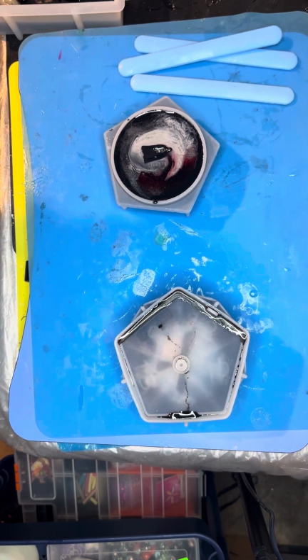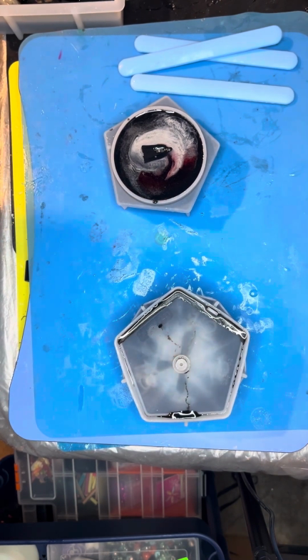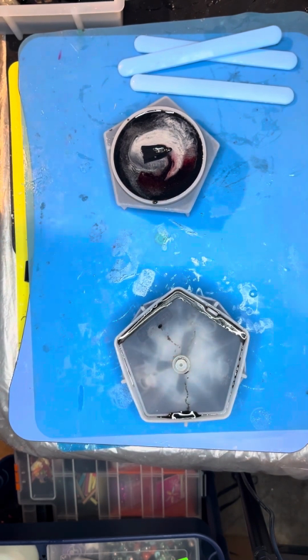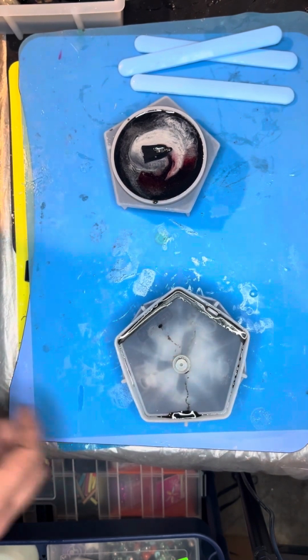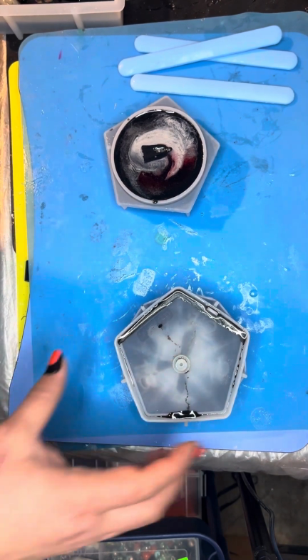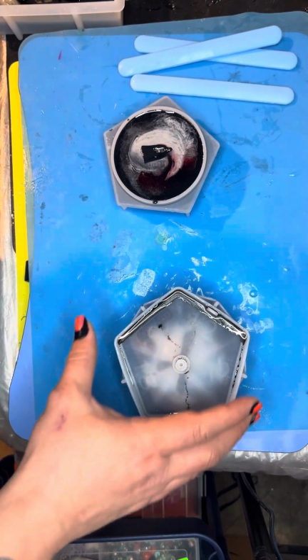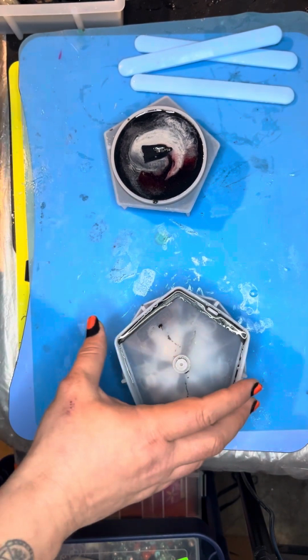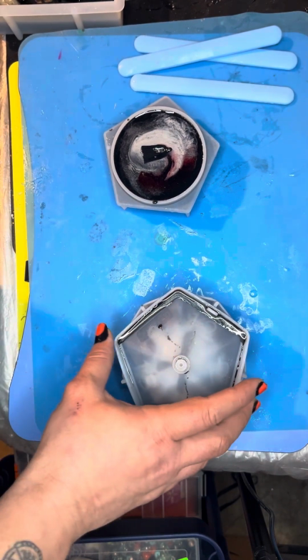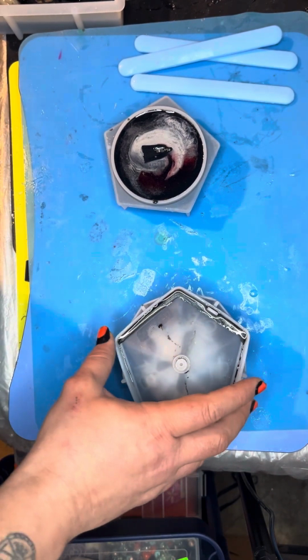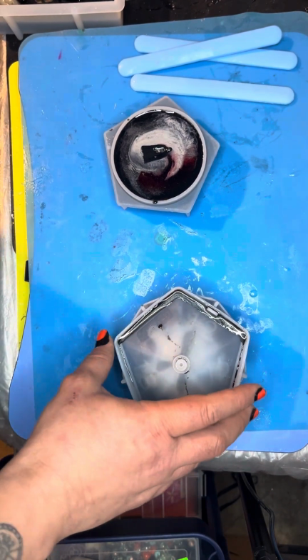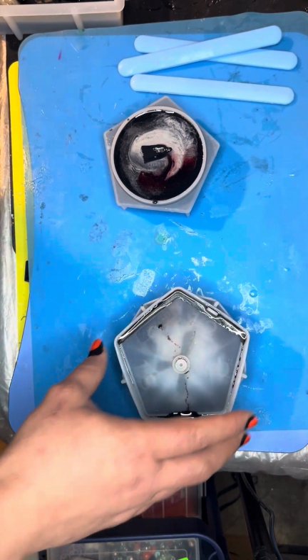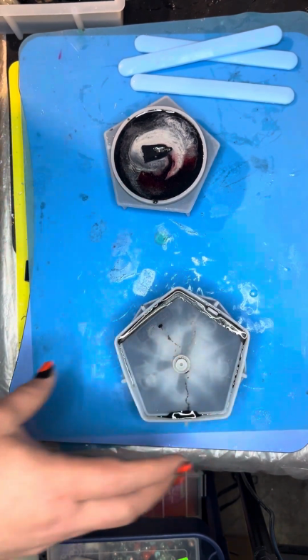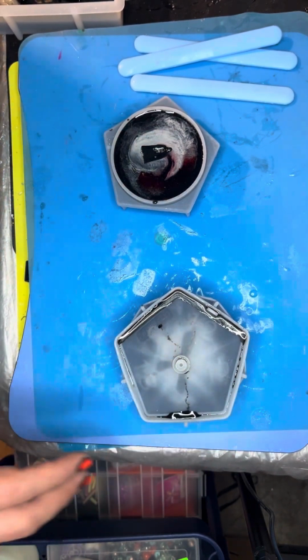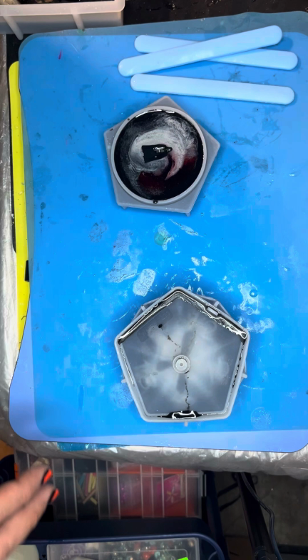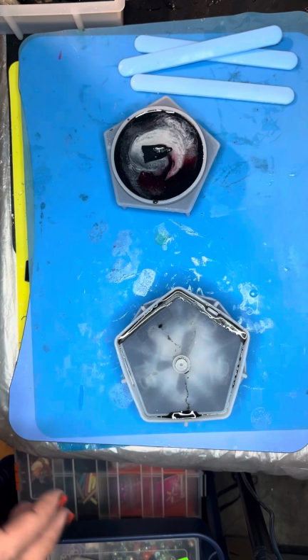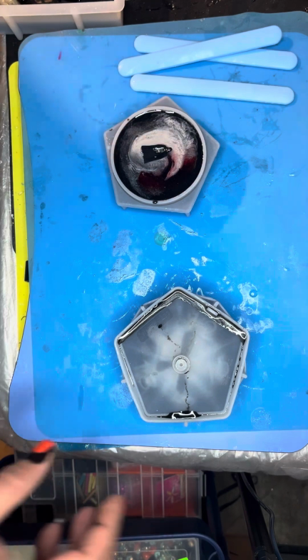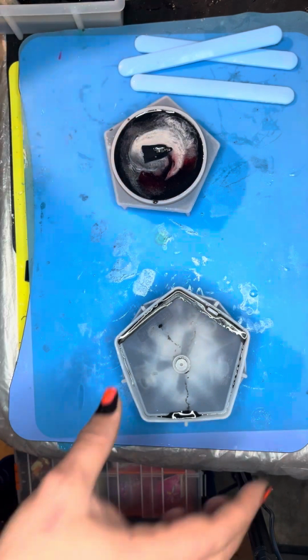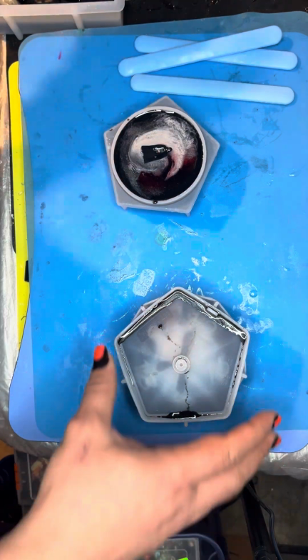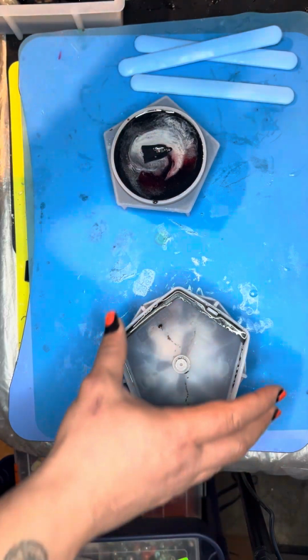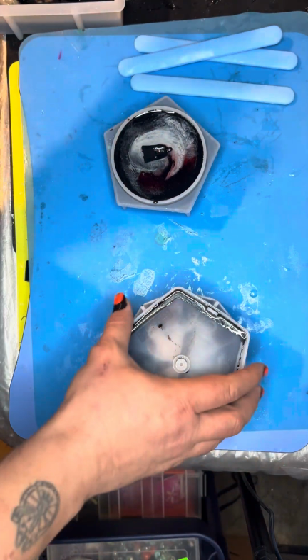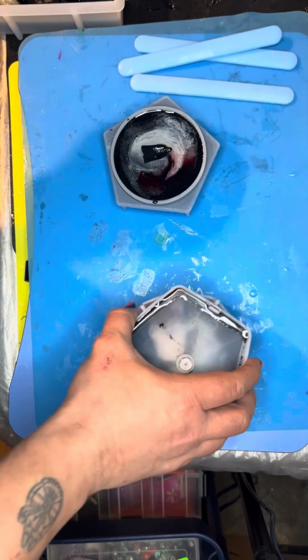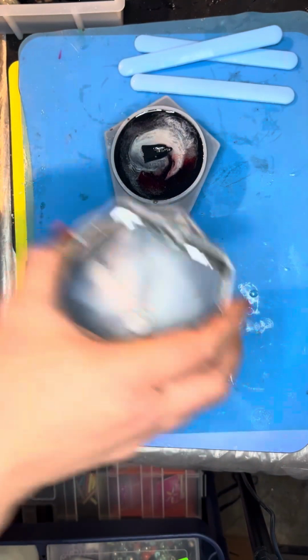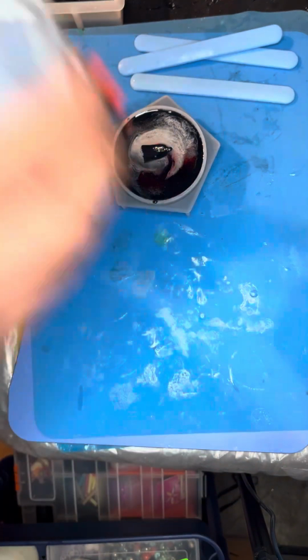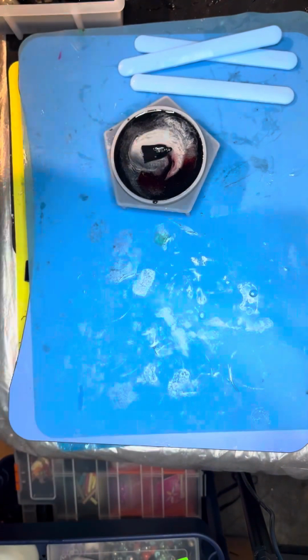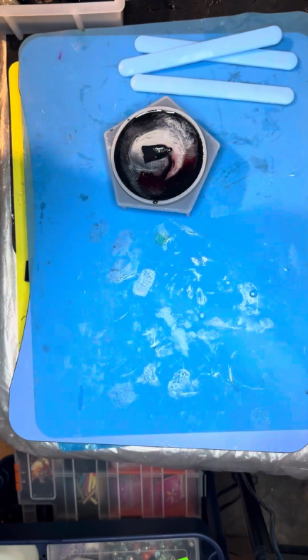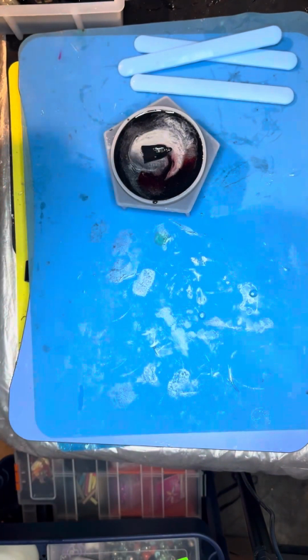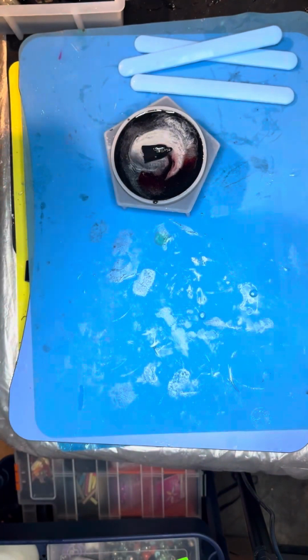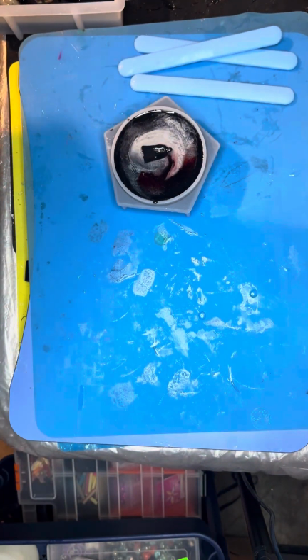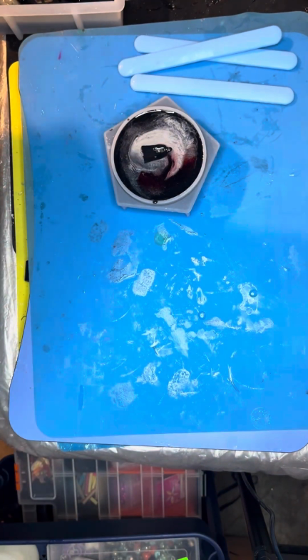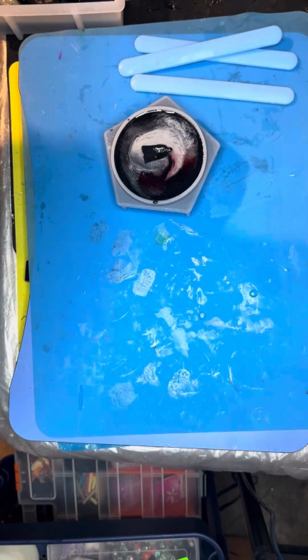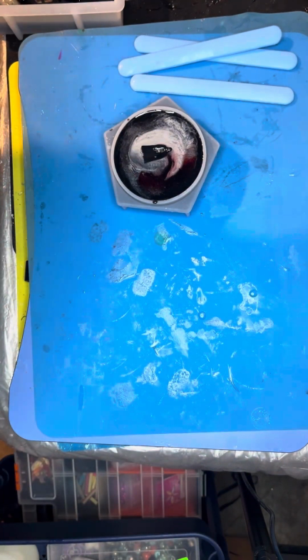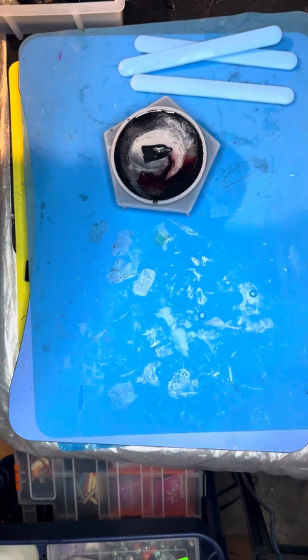I am smoking way too much lately. All right, doing a quick demolding video for you guys.